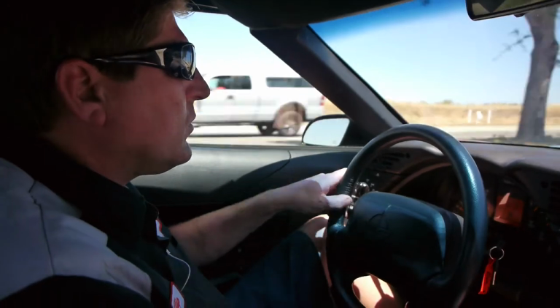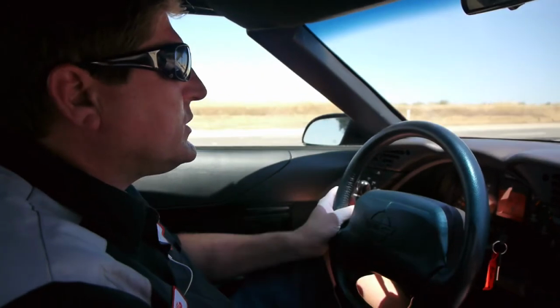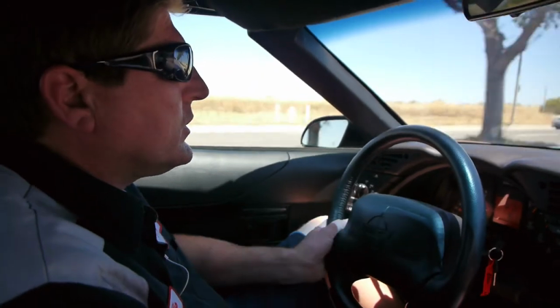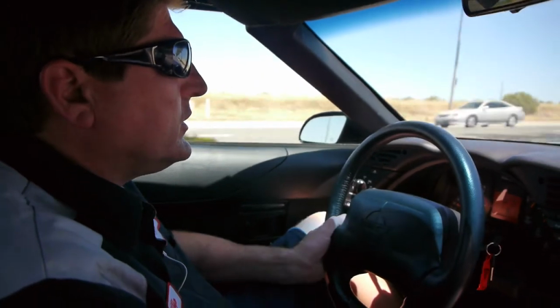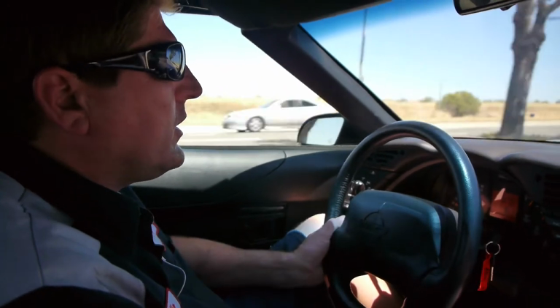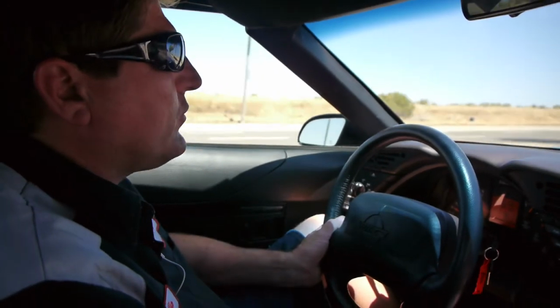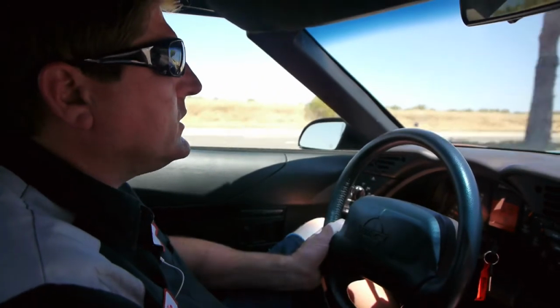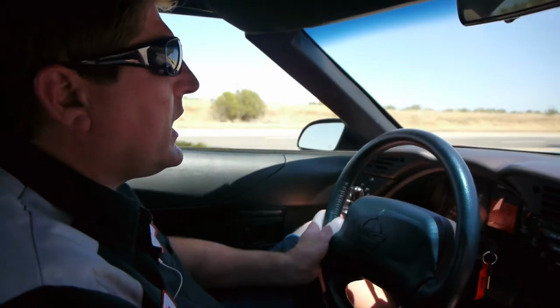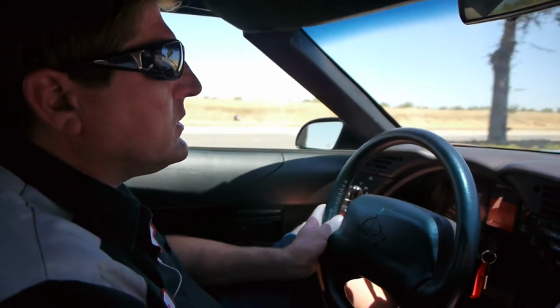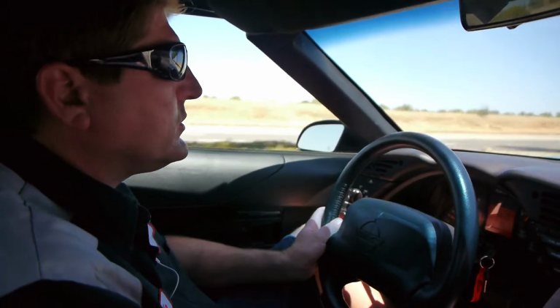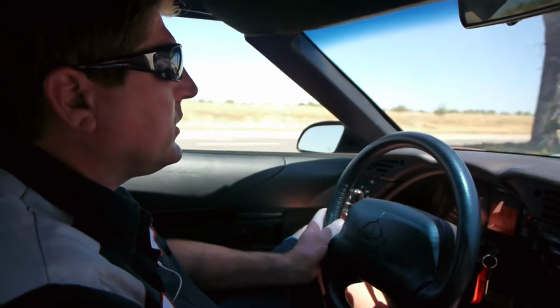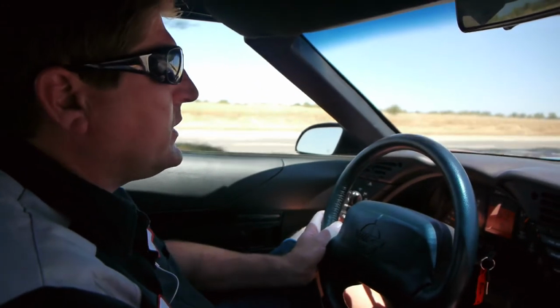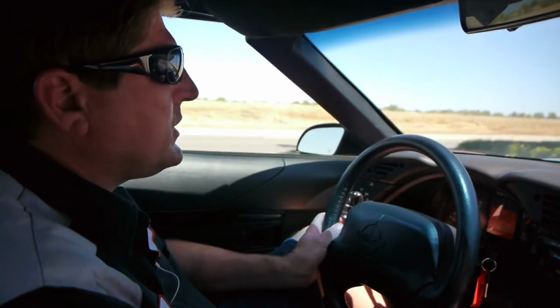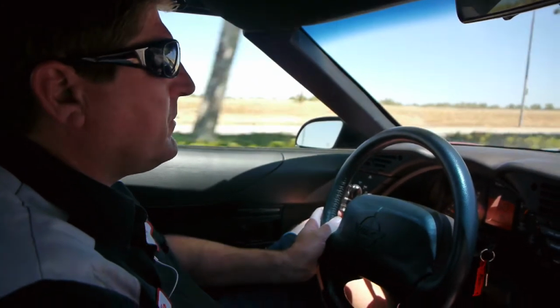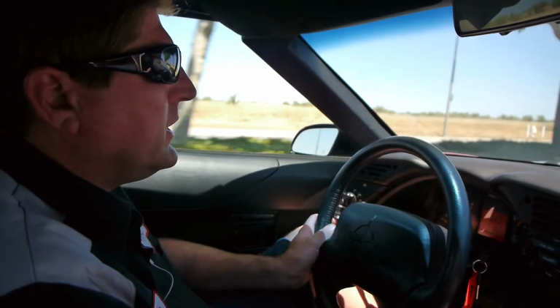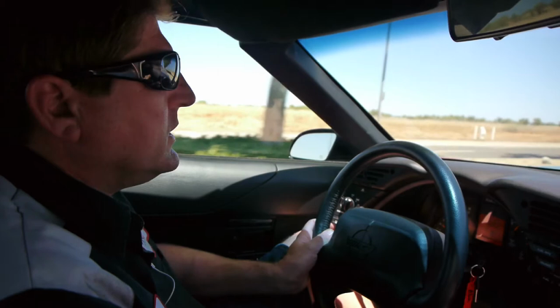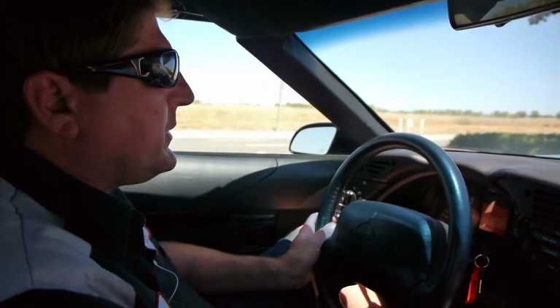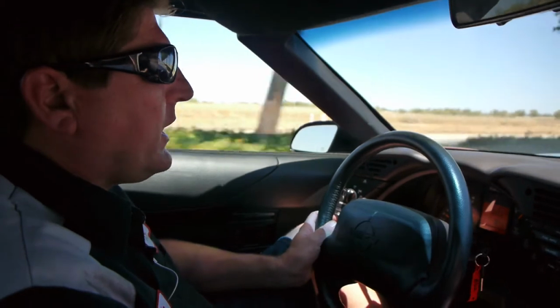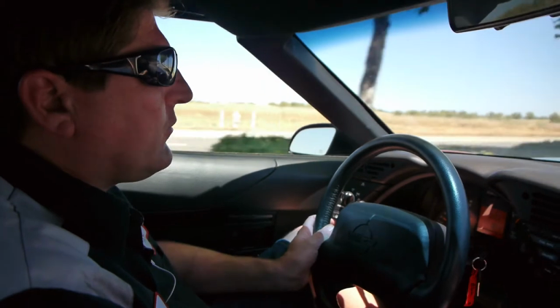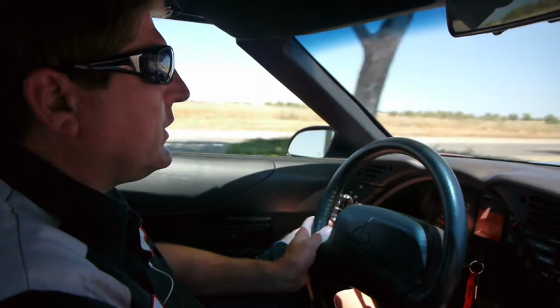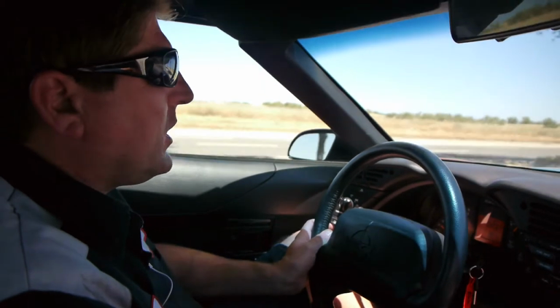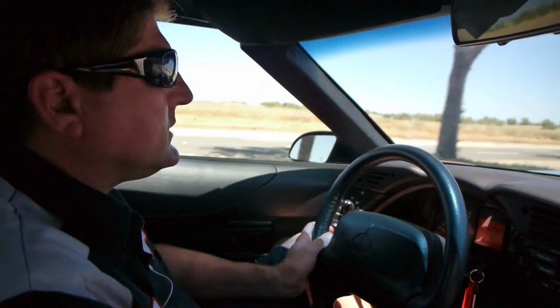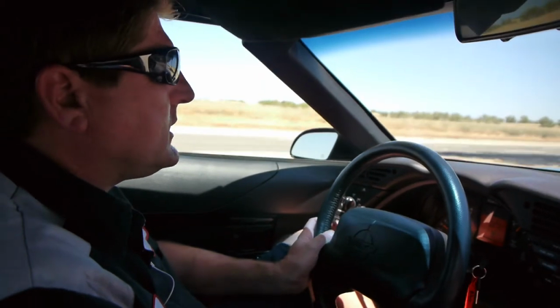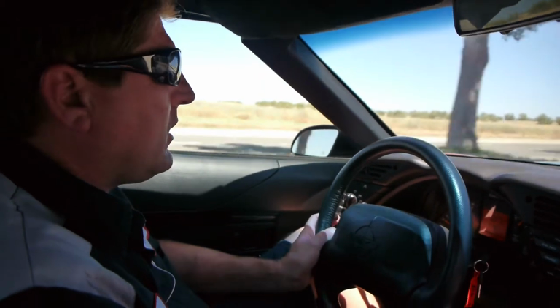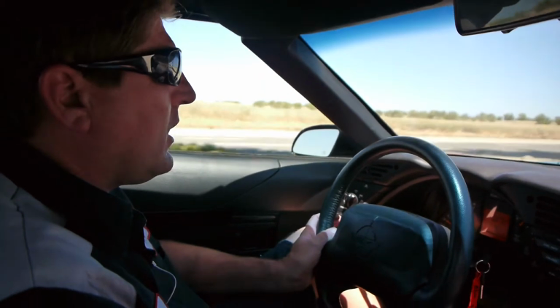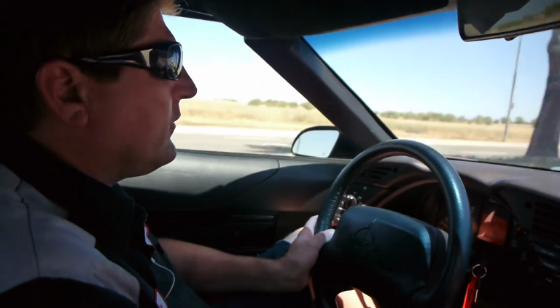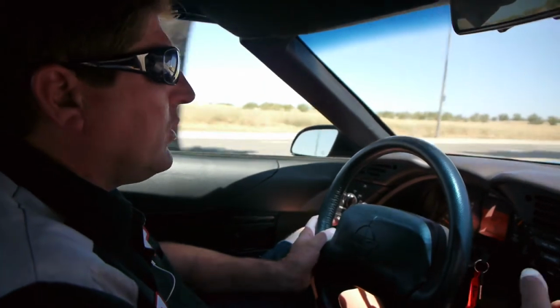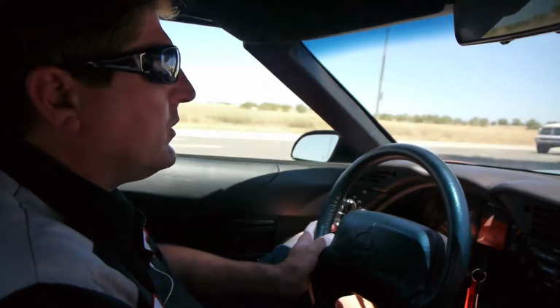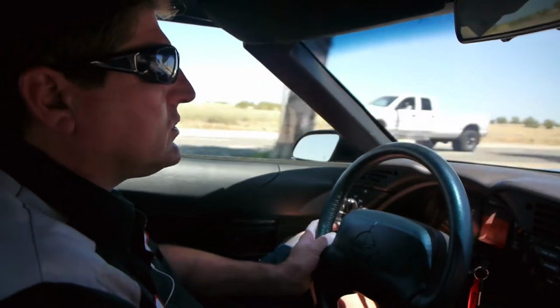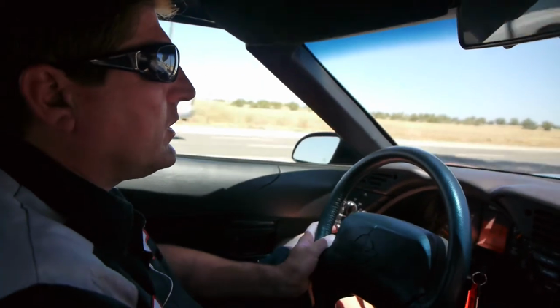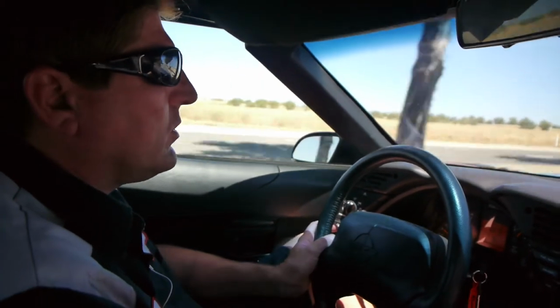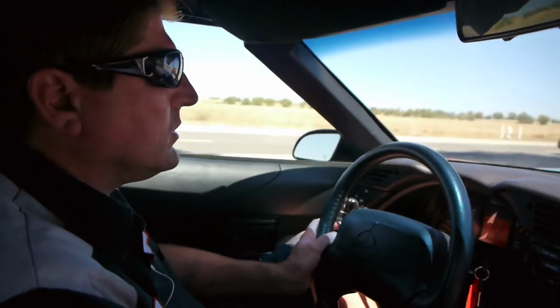It has the original Goodyear F1 tires, which are in great shape. It's been a California car its entire life, always stored indoors.